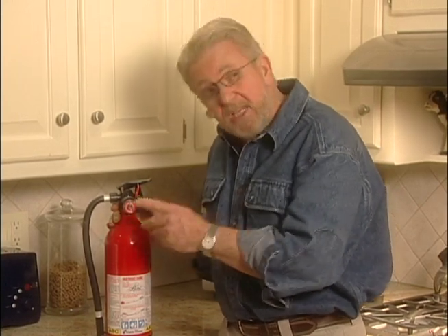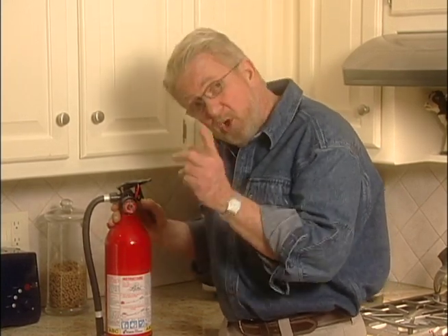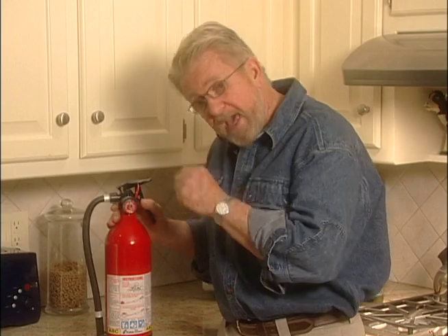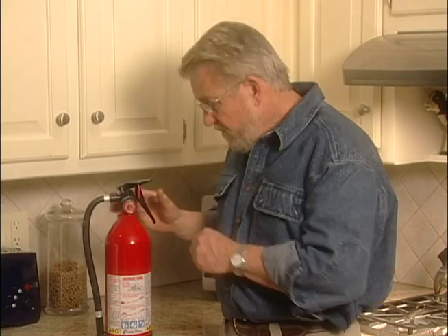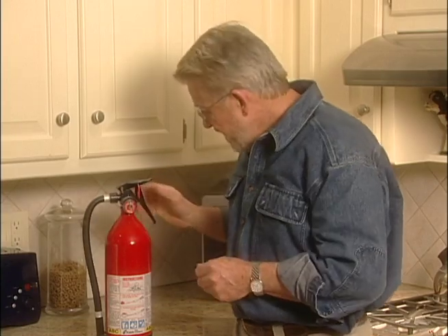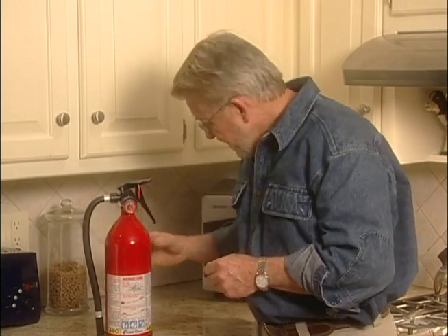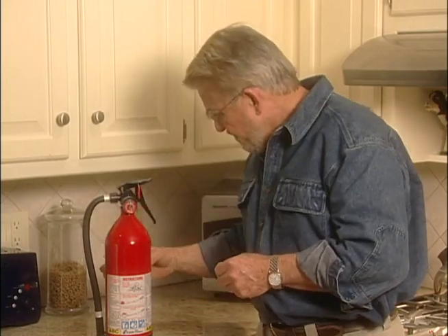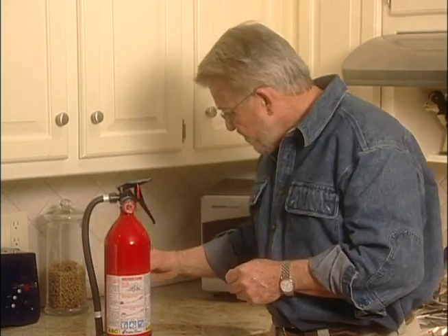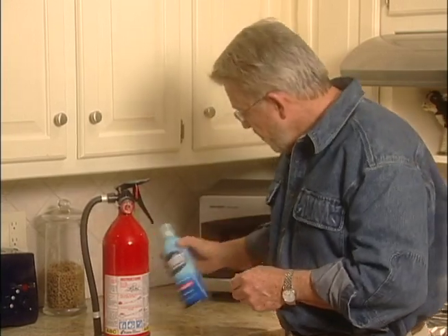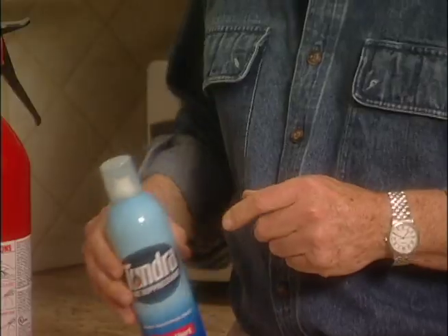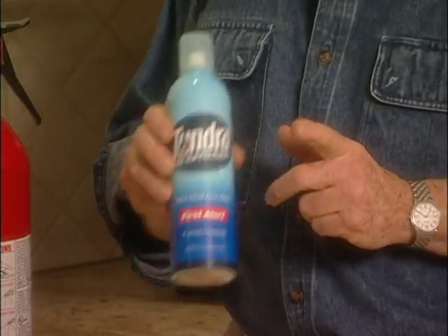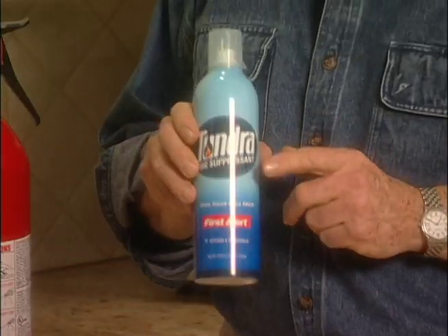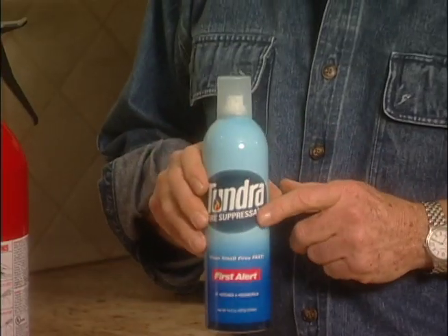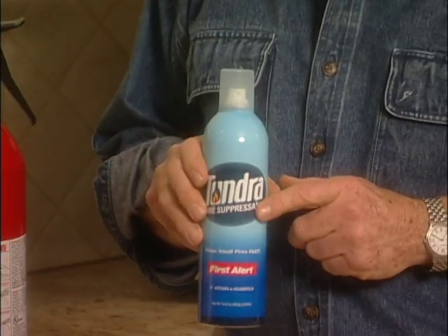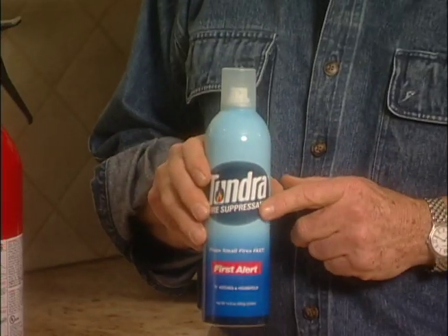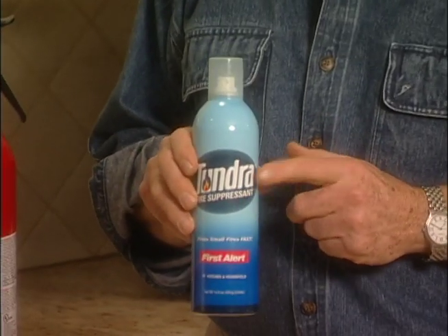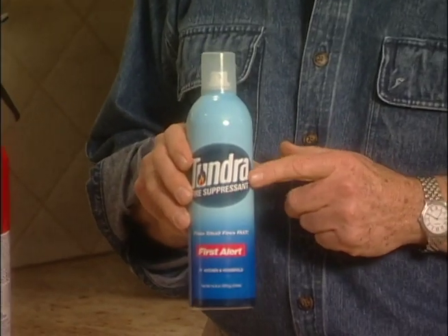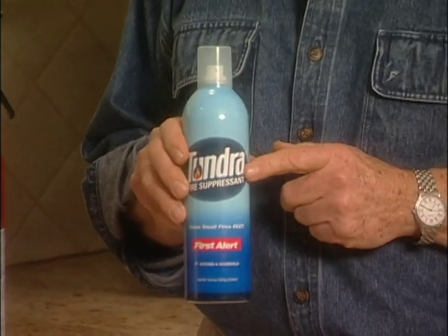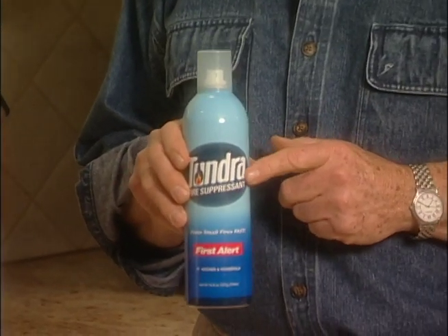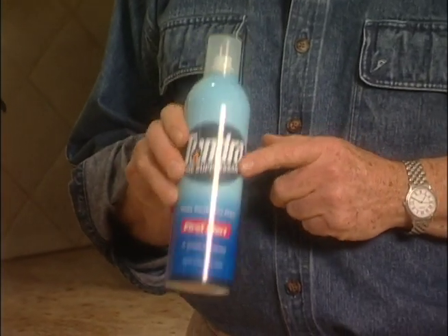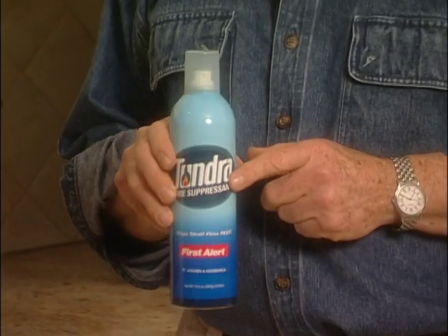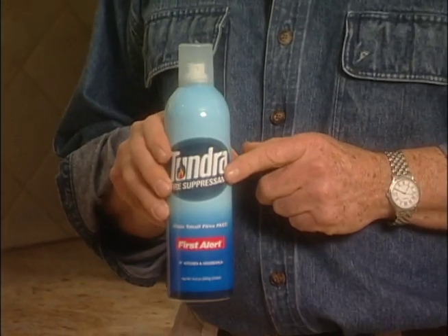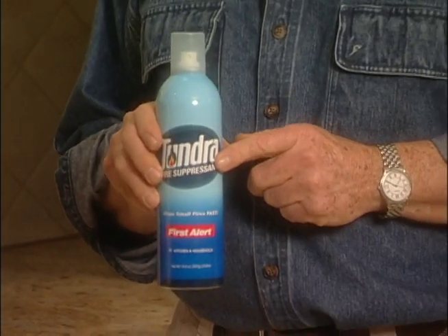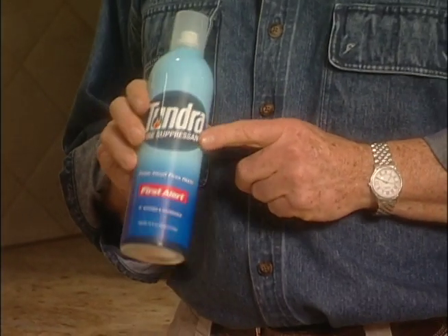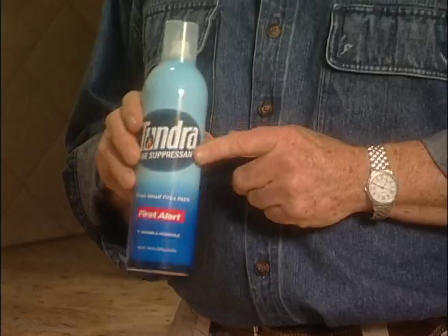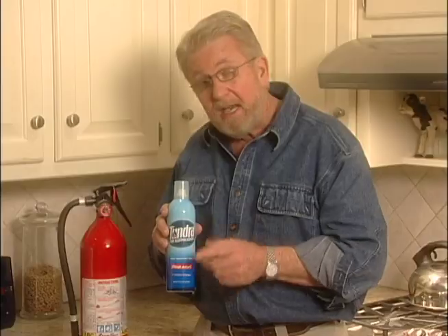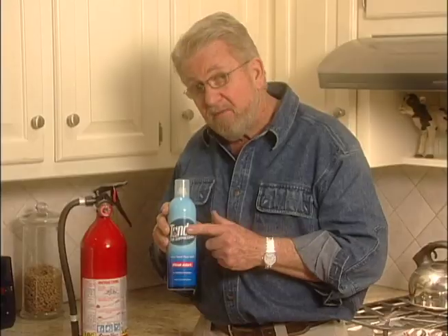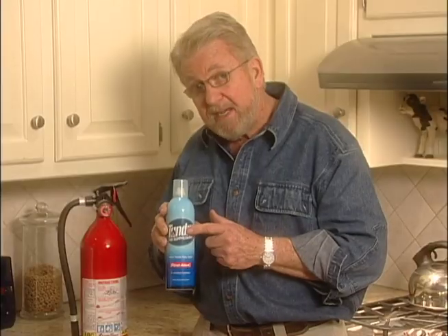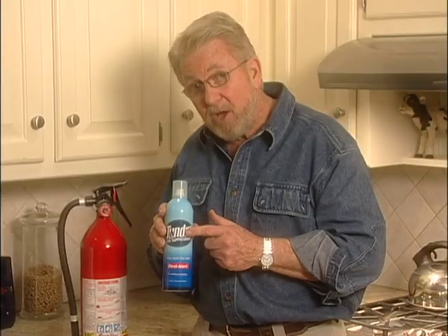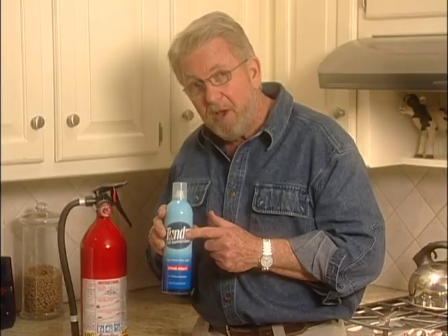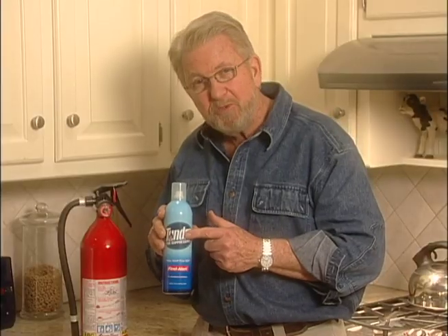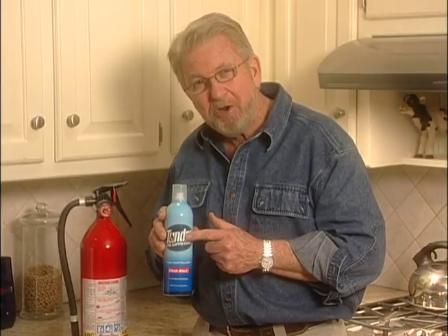With that in mind, First Alert has come out with a fire suppressant in an aerosol can. I want to find out how well this works.